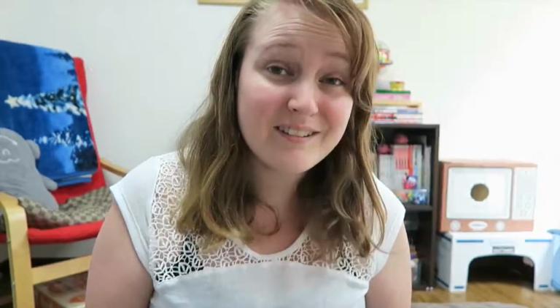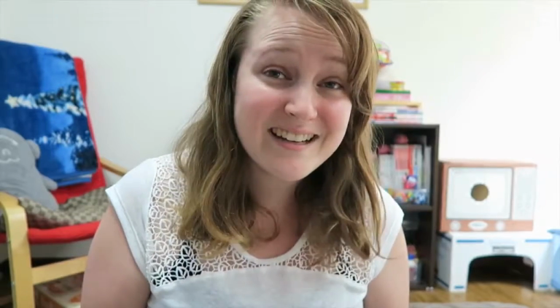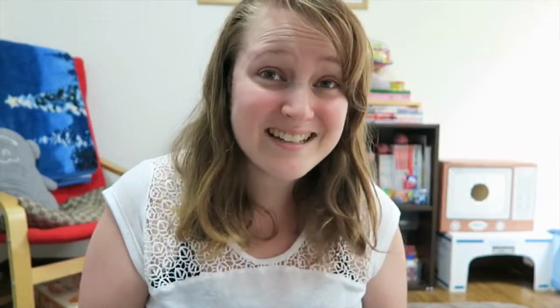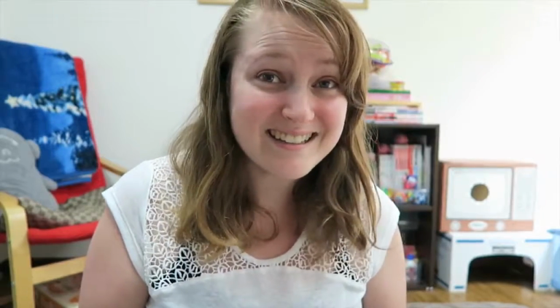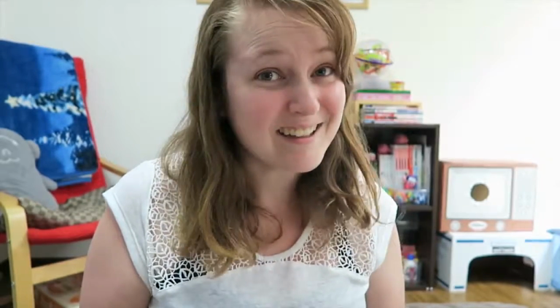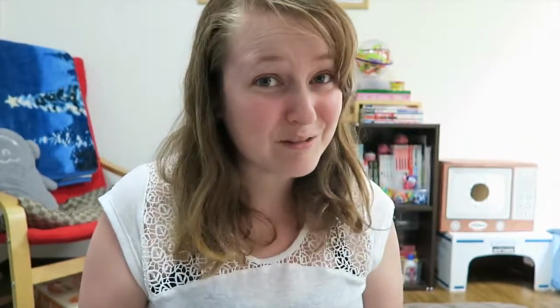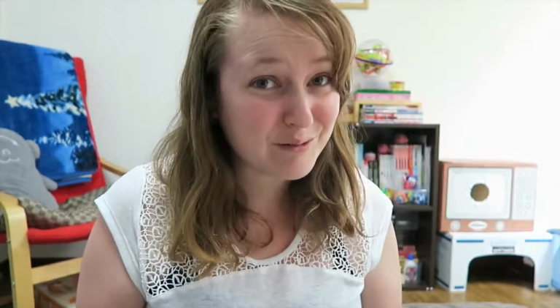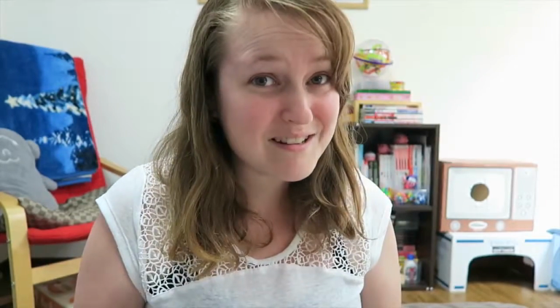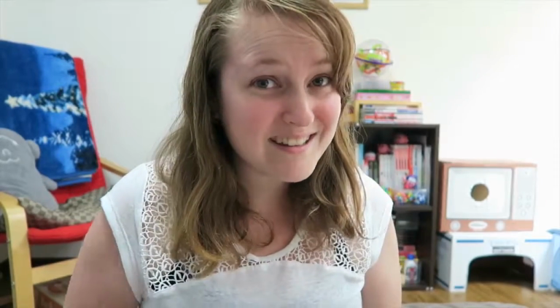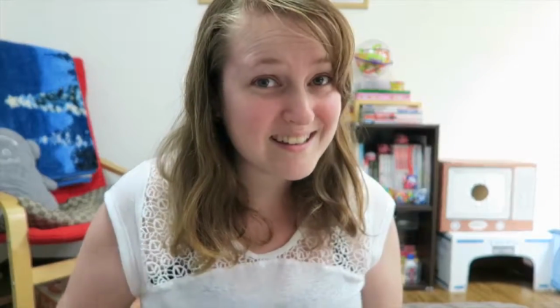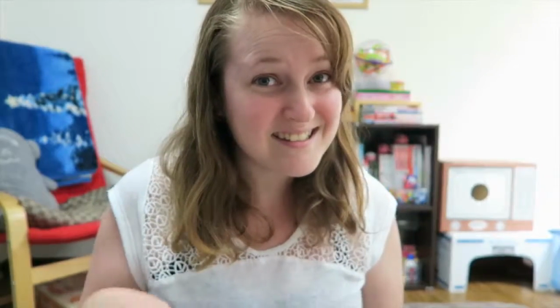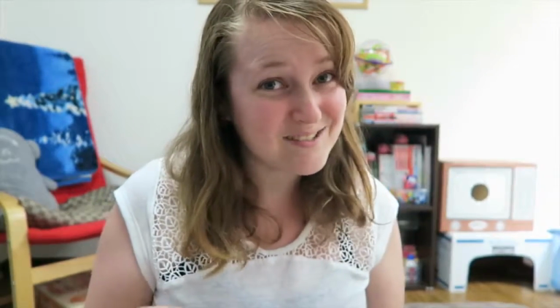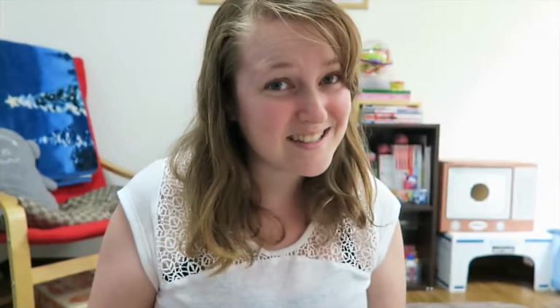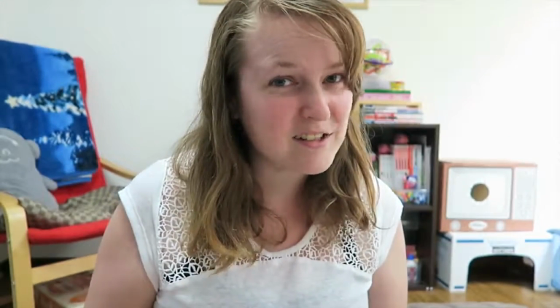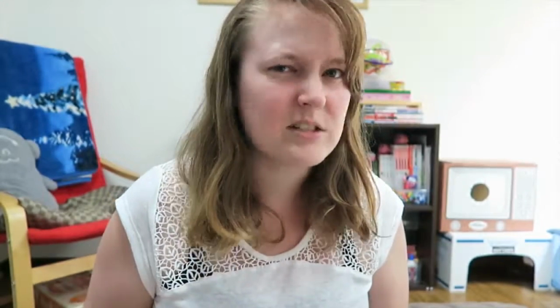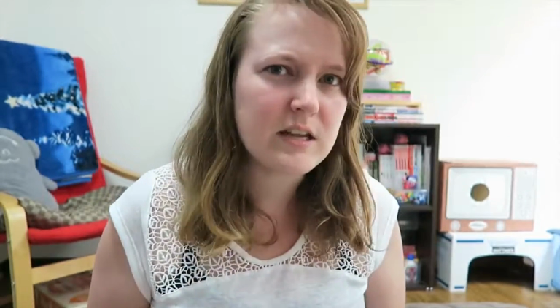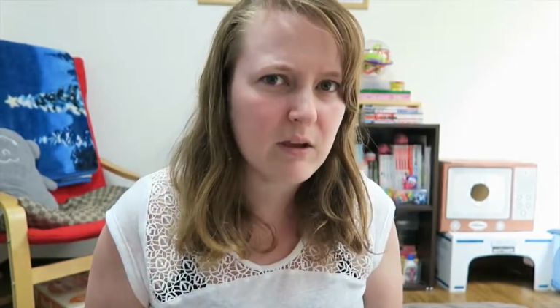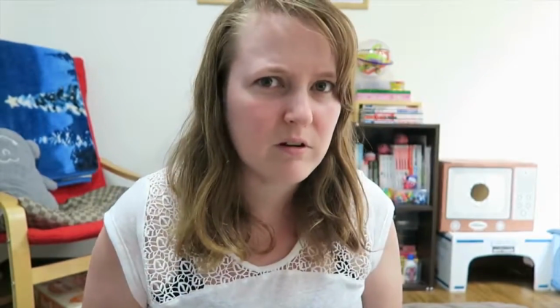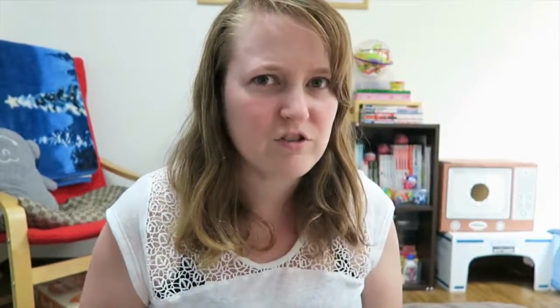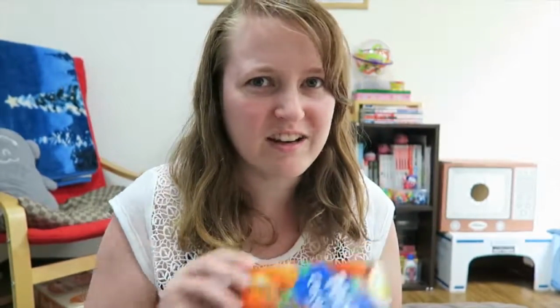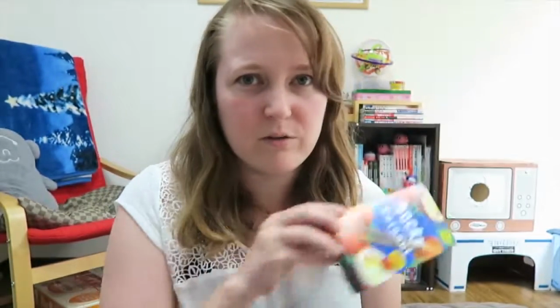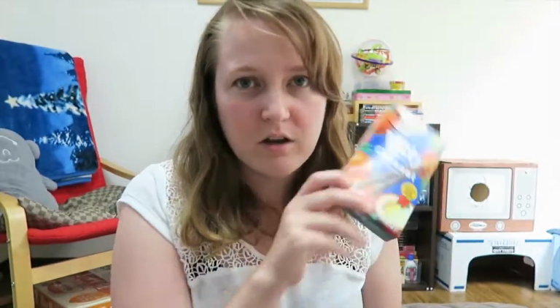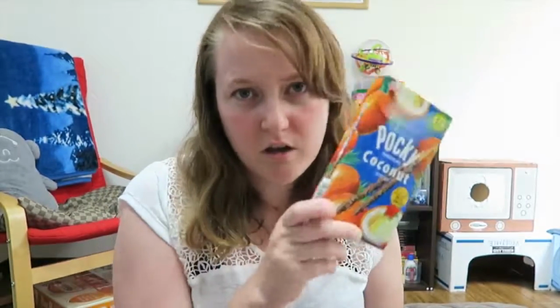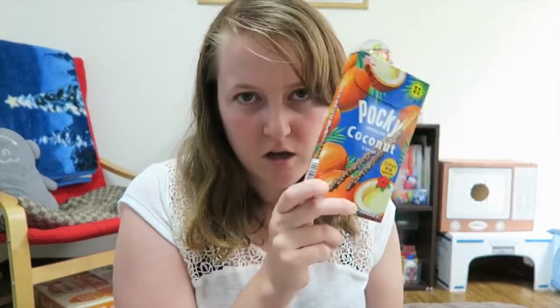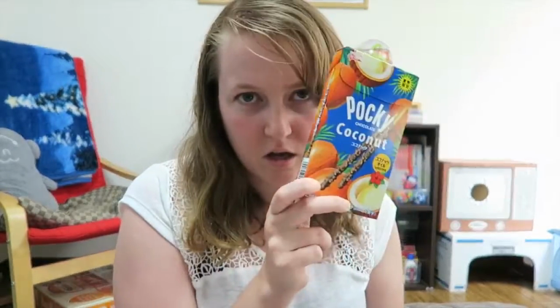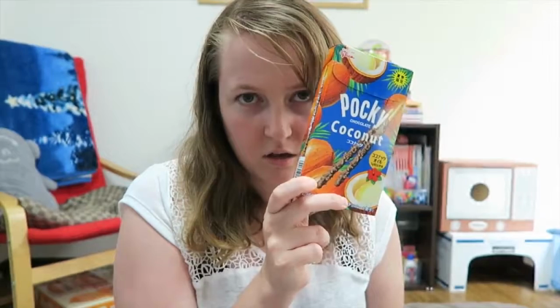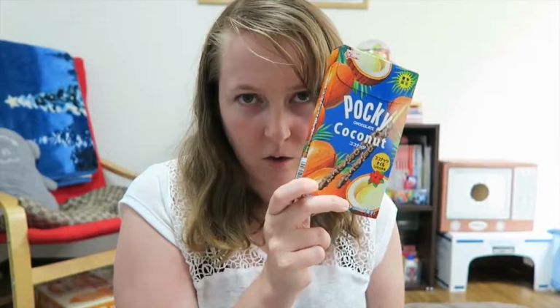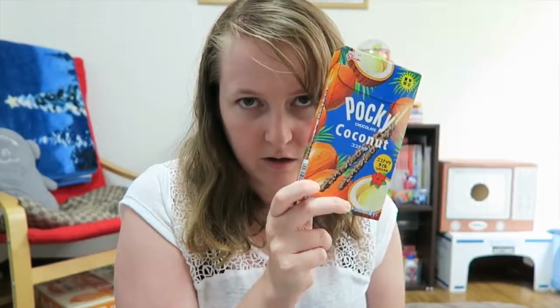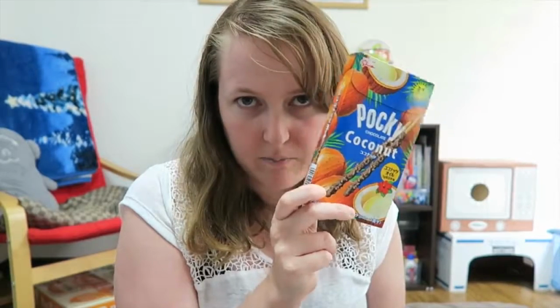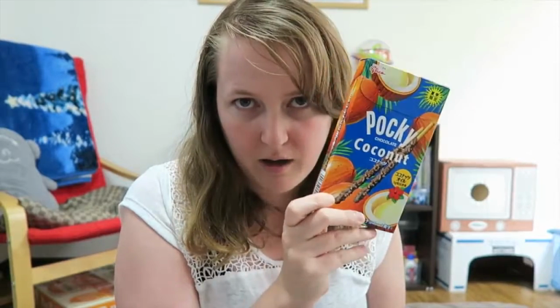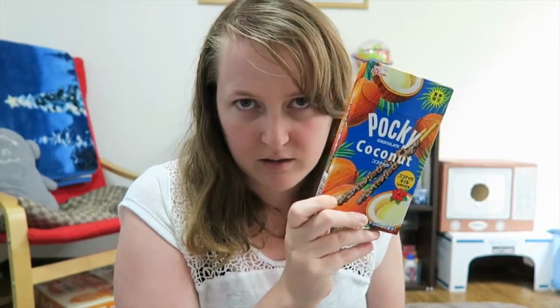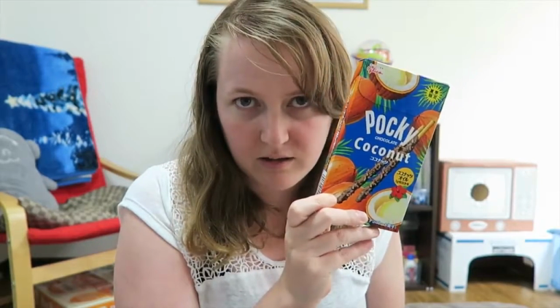Alright! Hello everyone! It is Sulz here, and today we're going to try out Coconut Pocky.